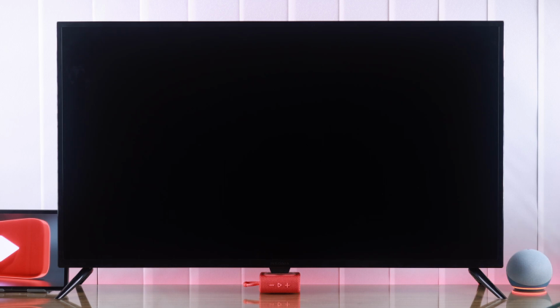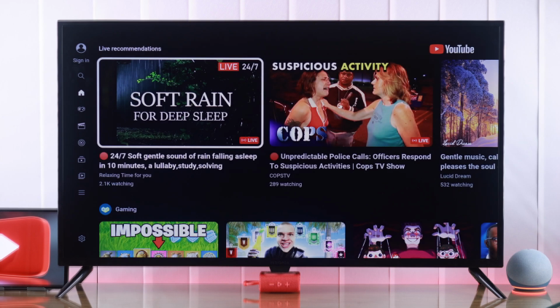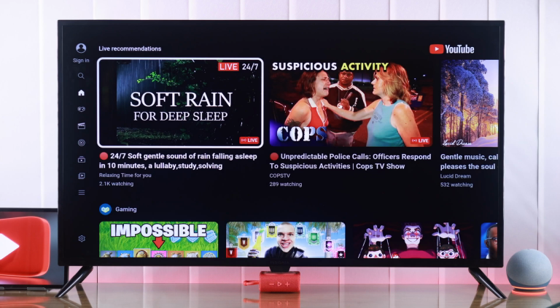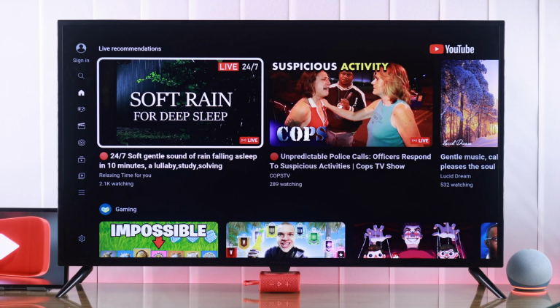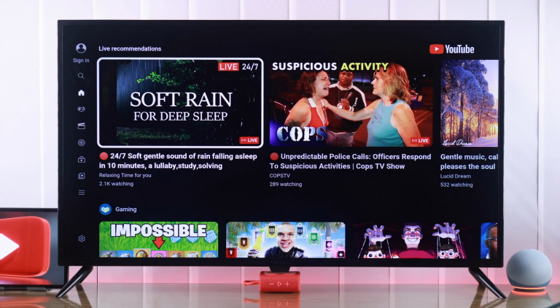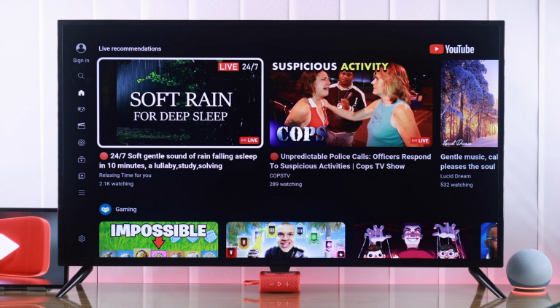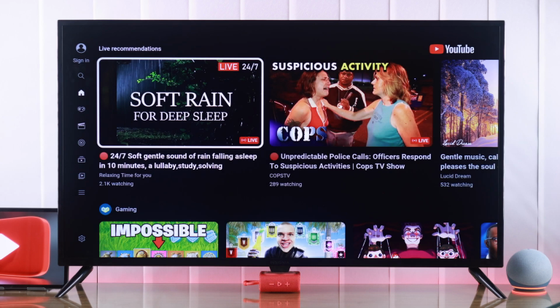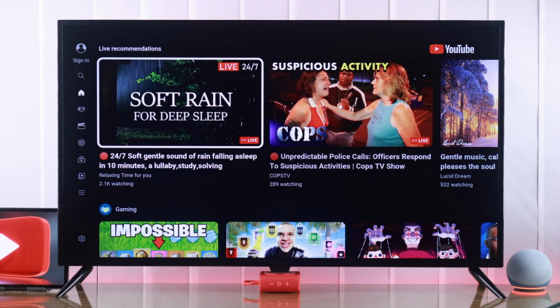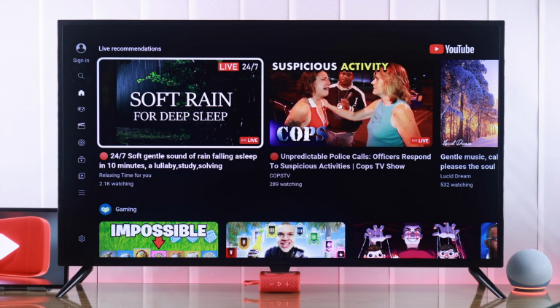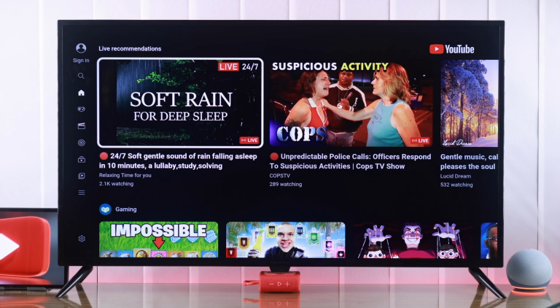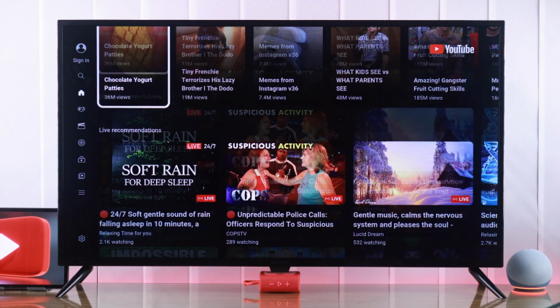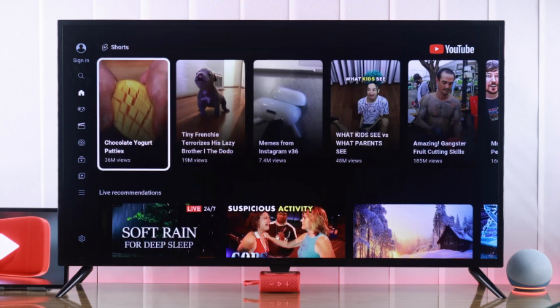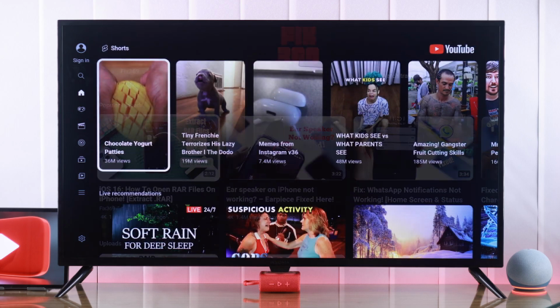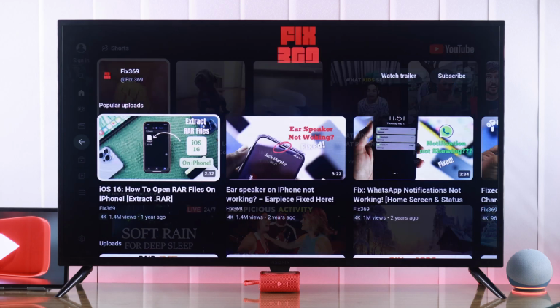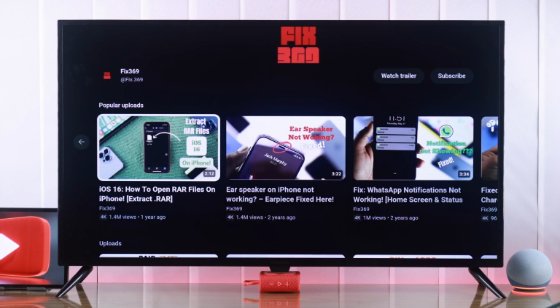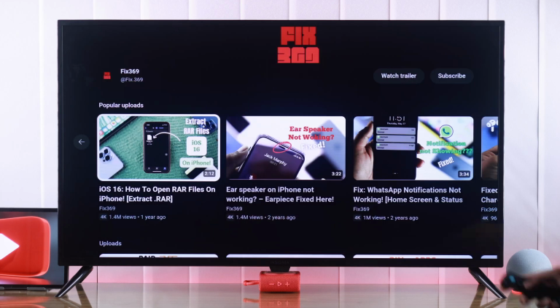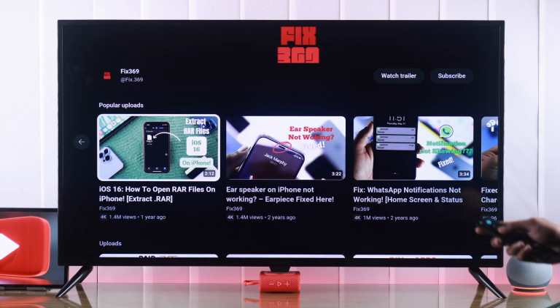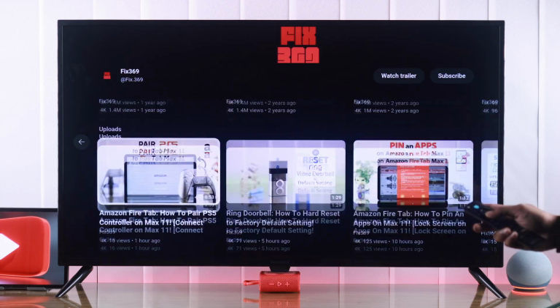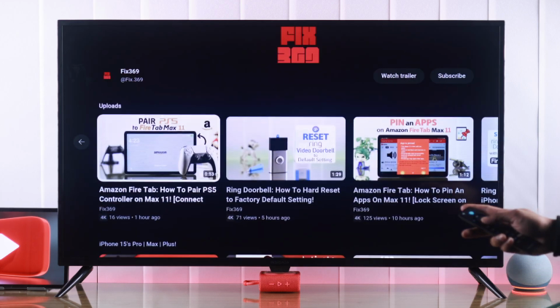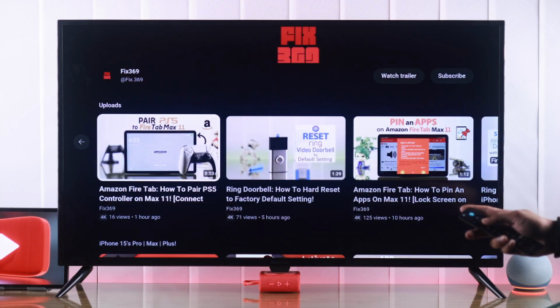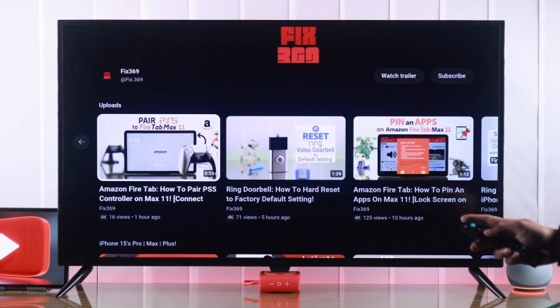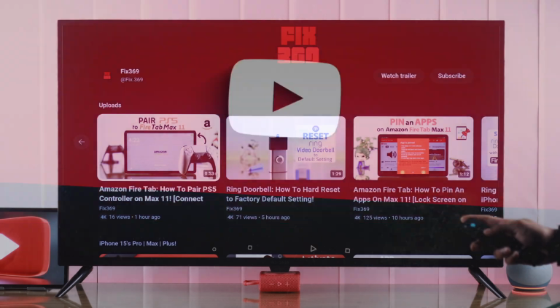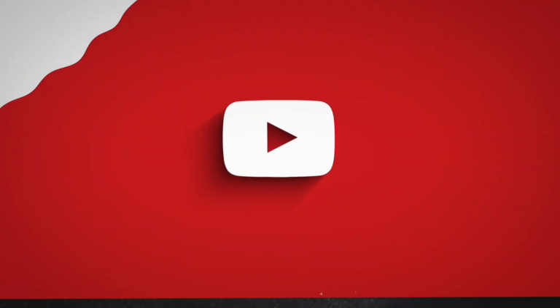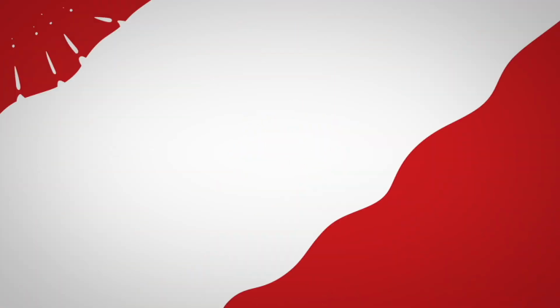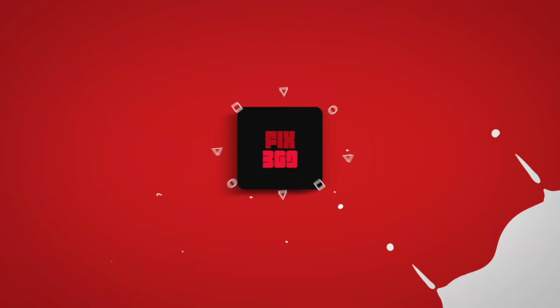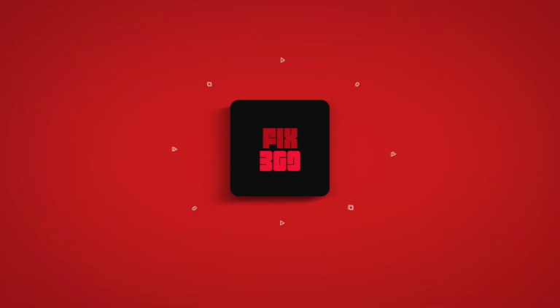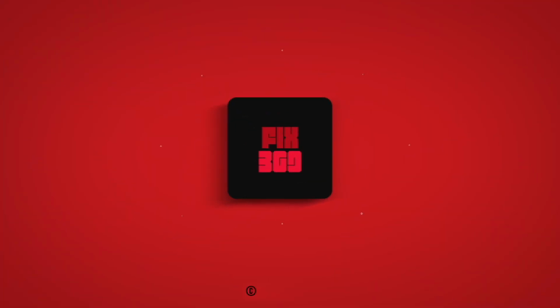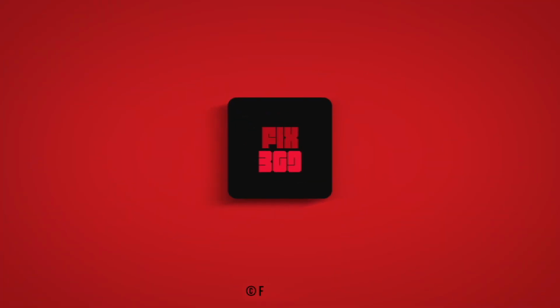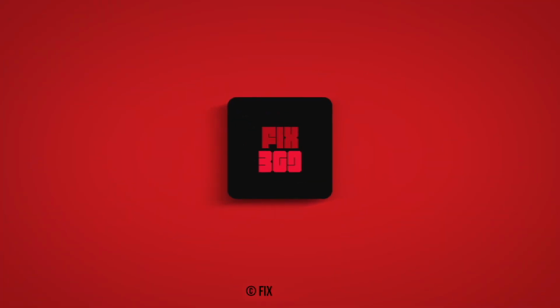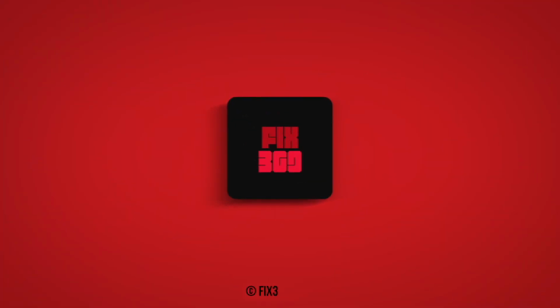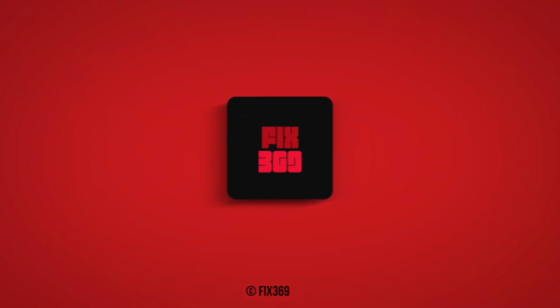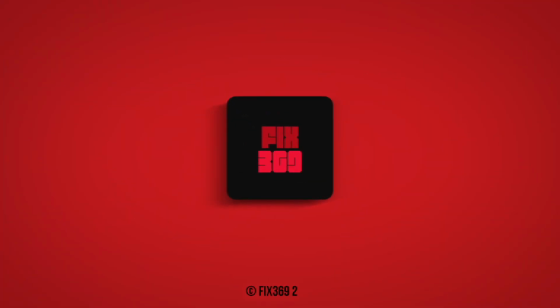So that's how you fix the YouTube app on your Insignia Smart TV. Let us know how it went and I'll see you around.